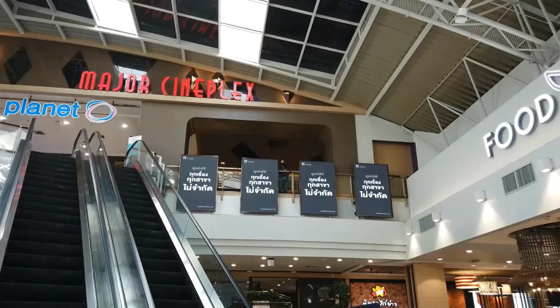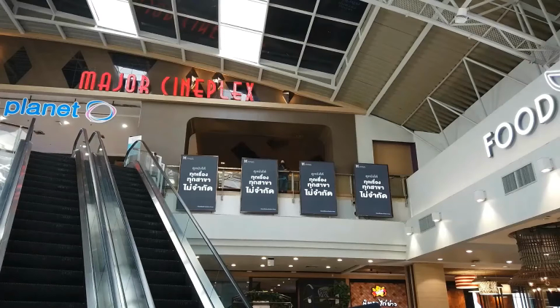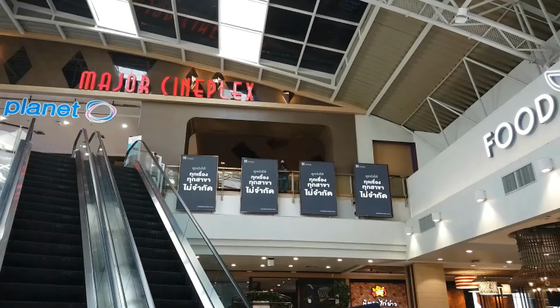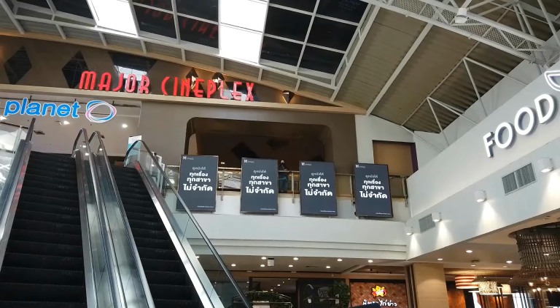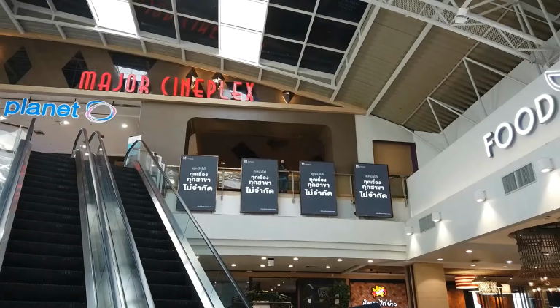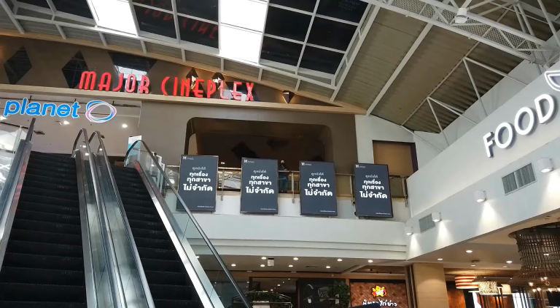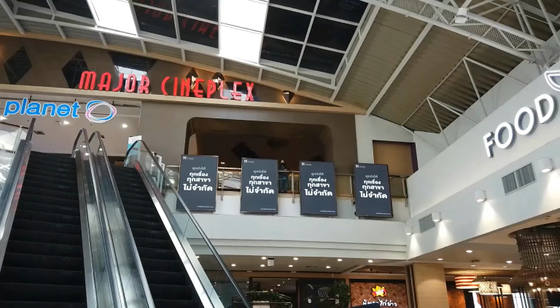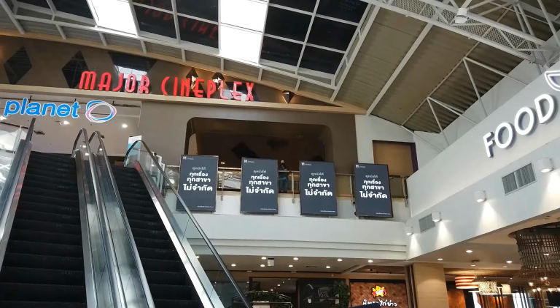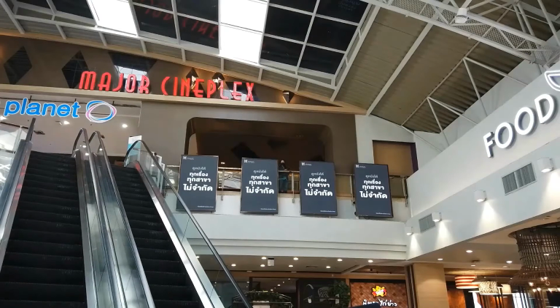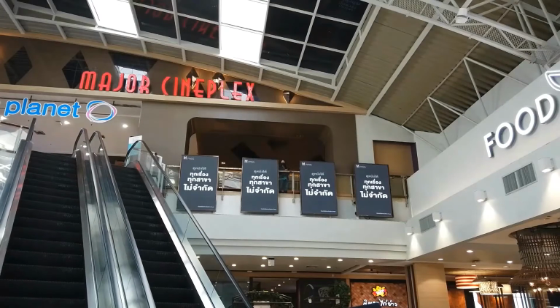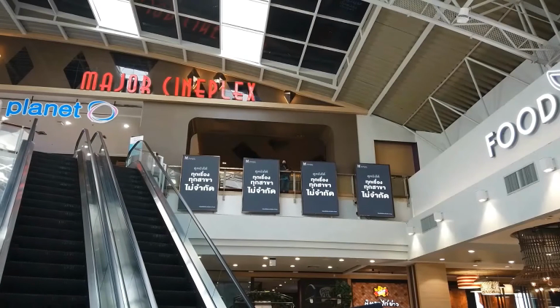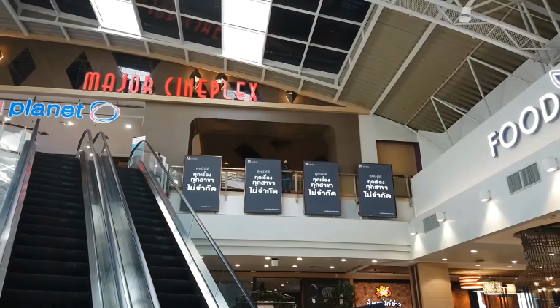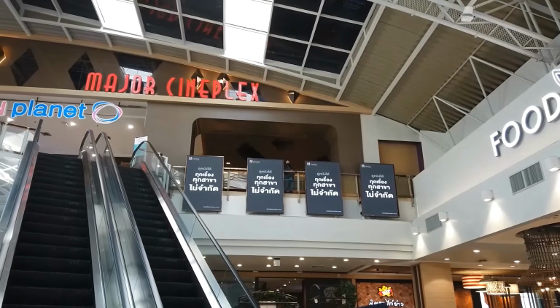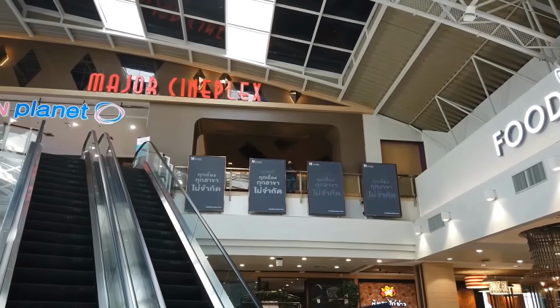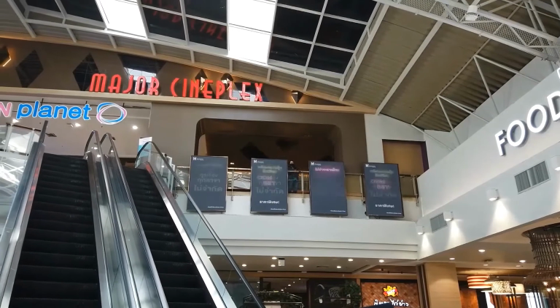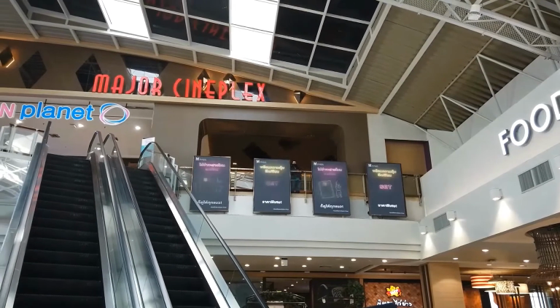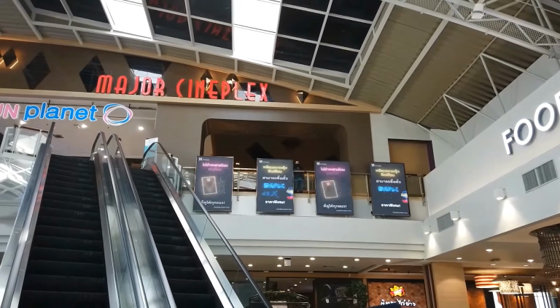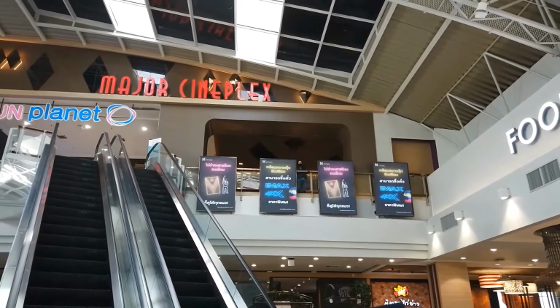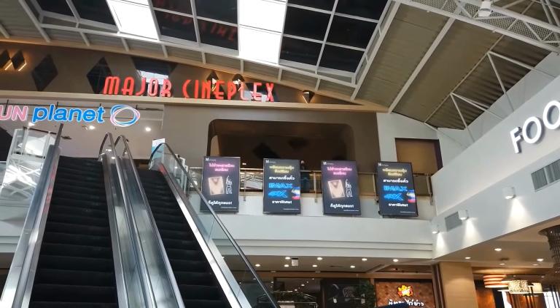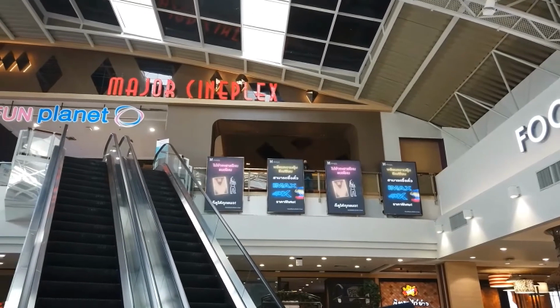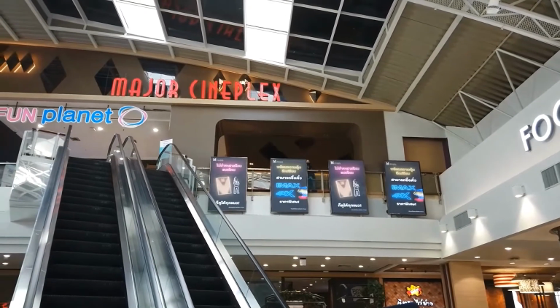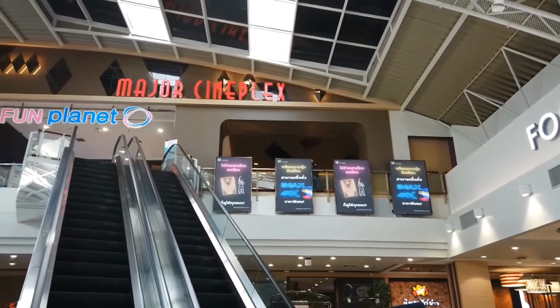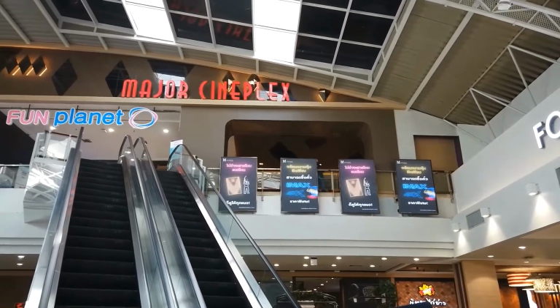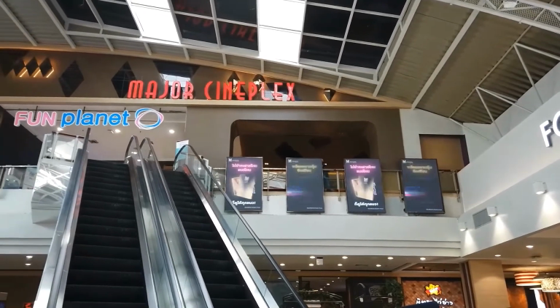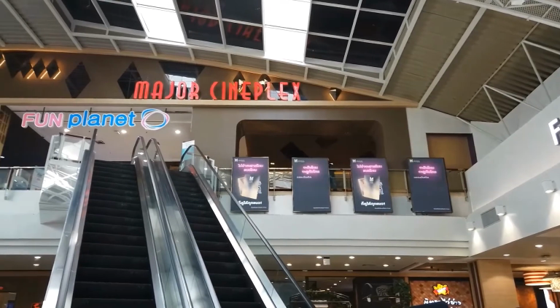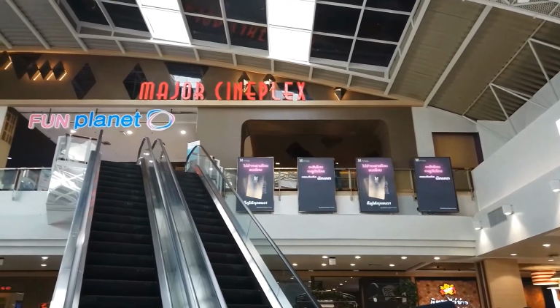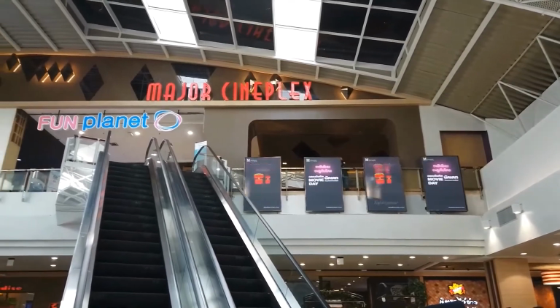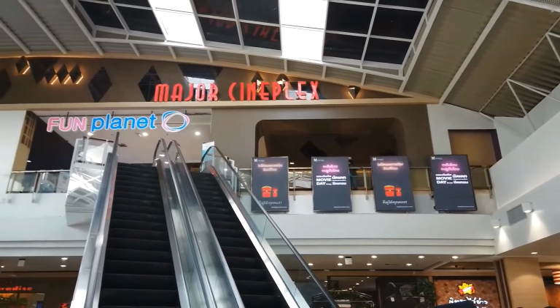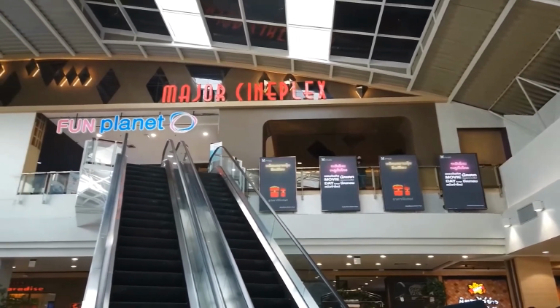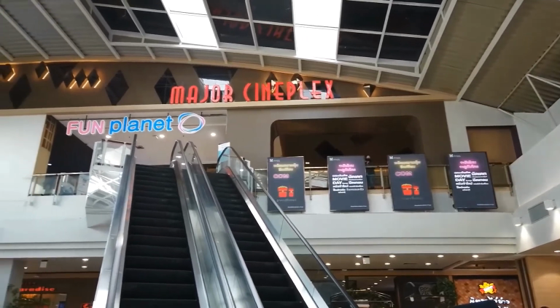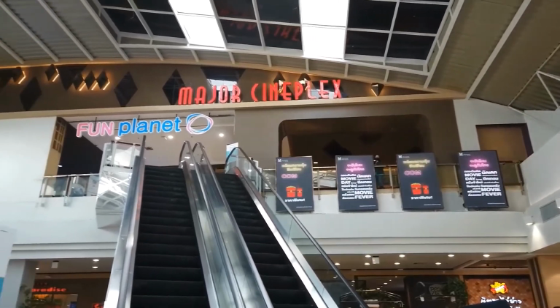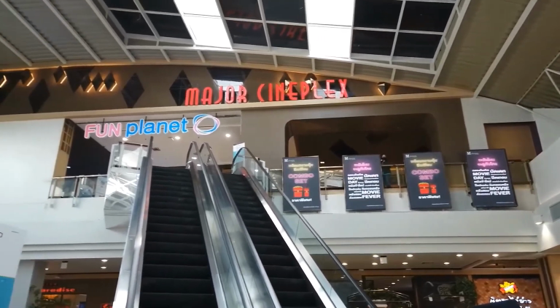Let's start from the 7th floor: Major Cineplex and Fun Planet.